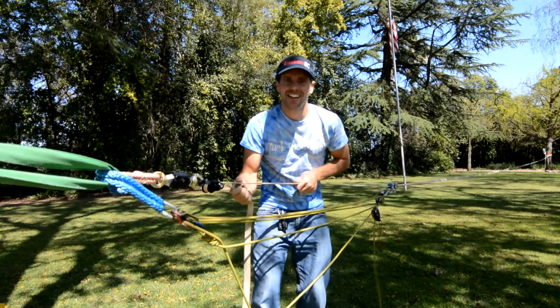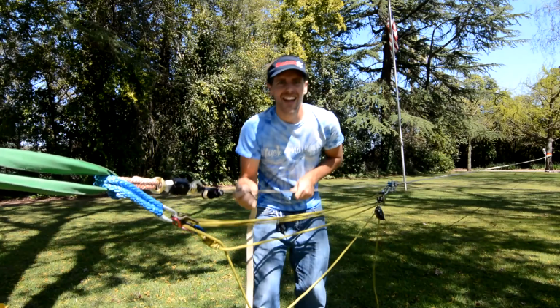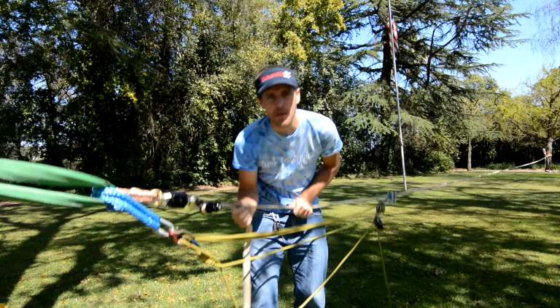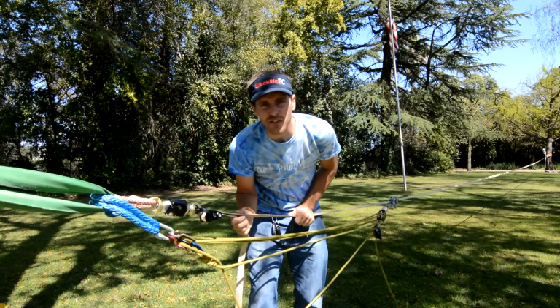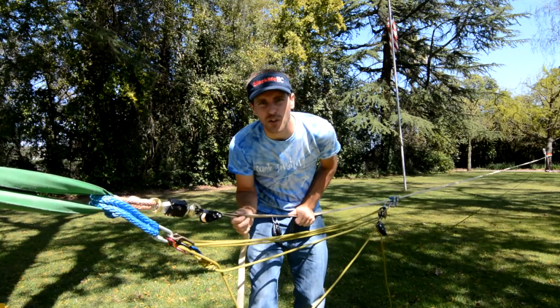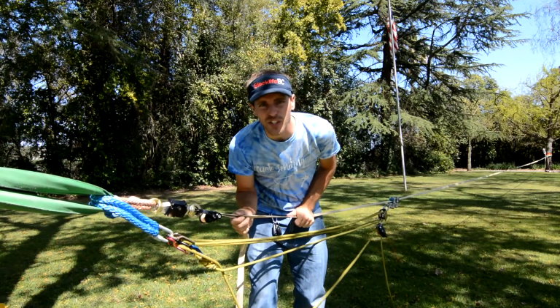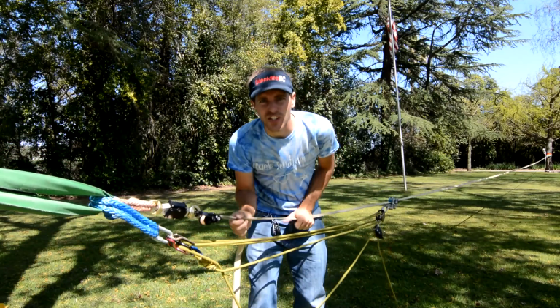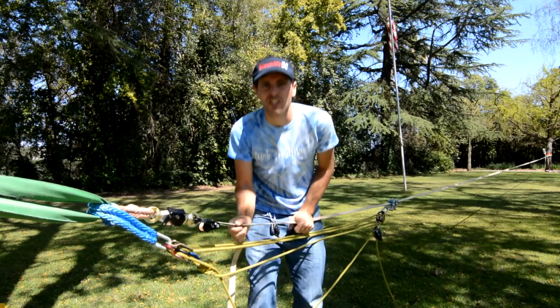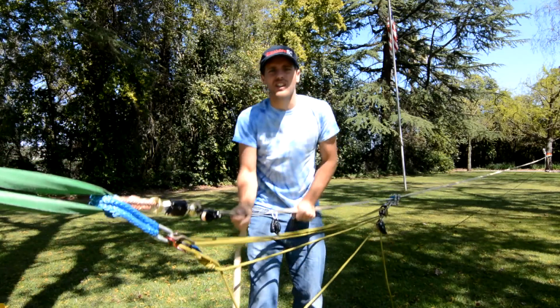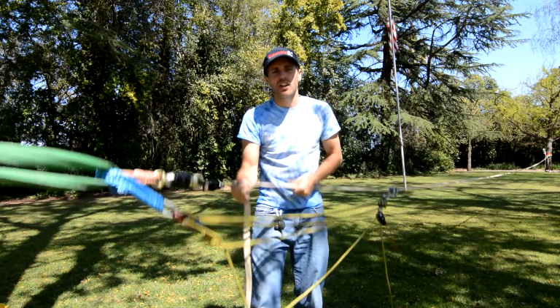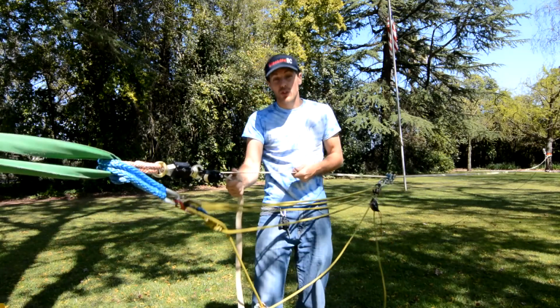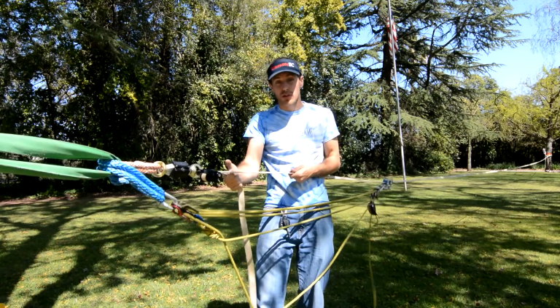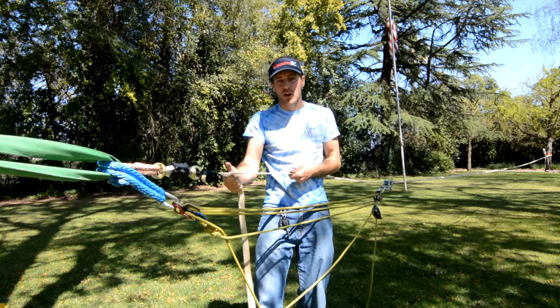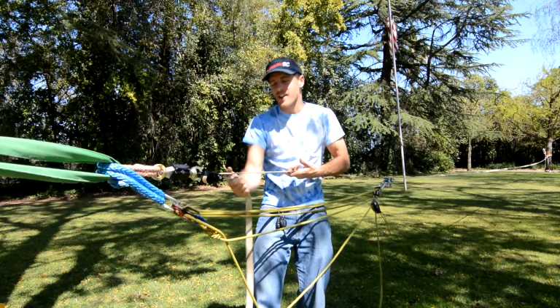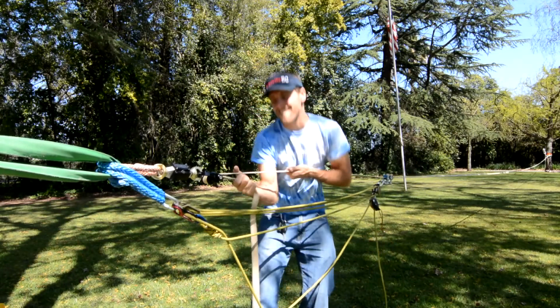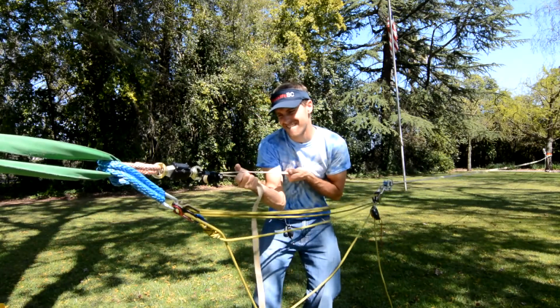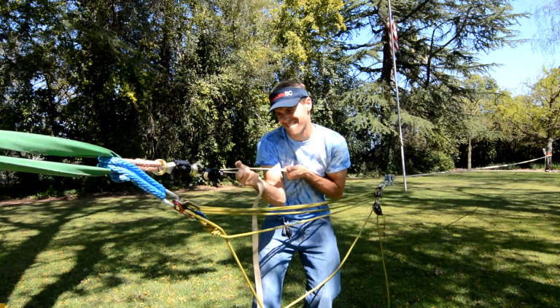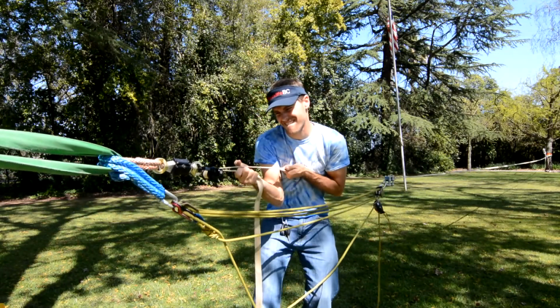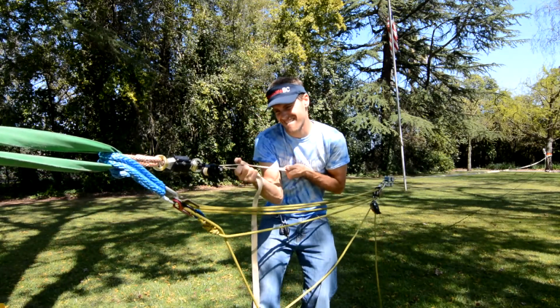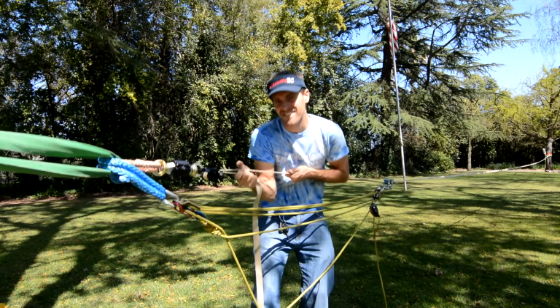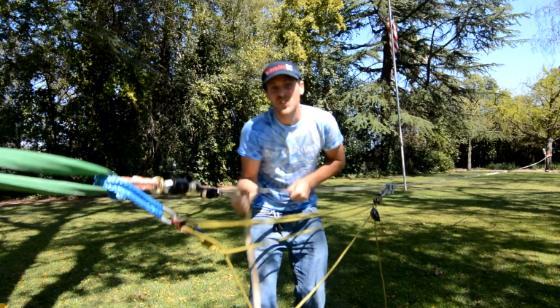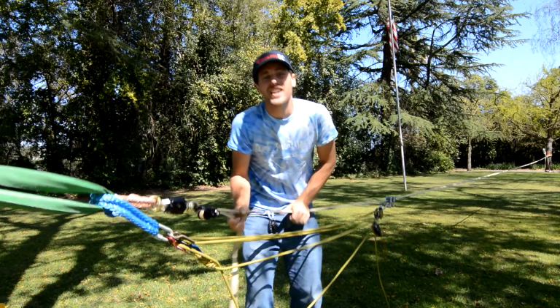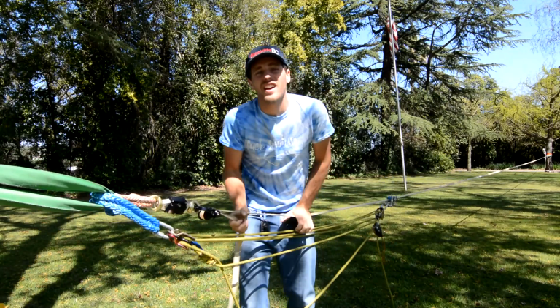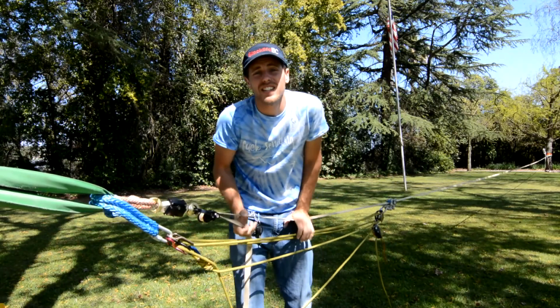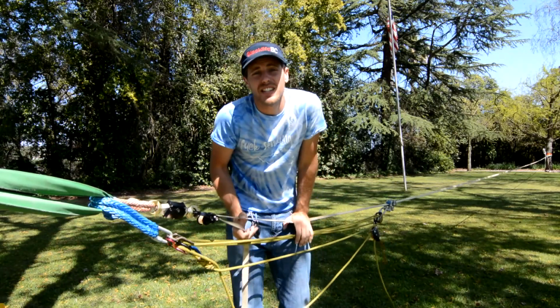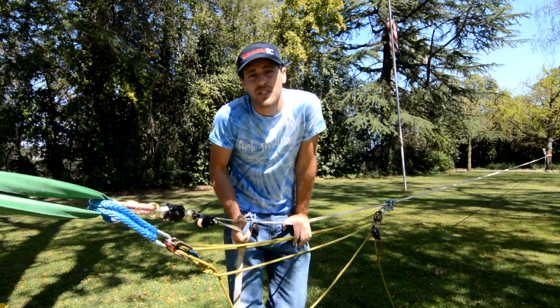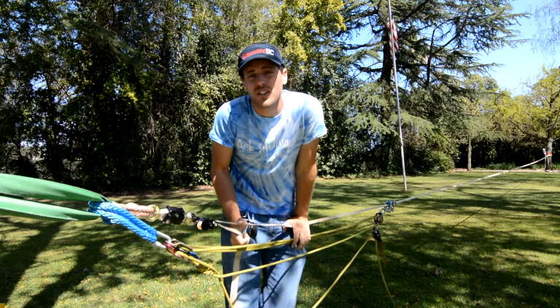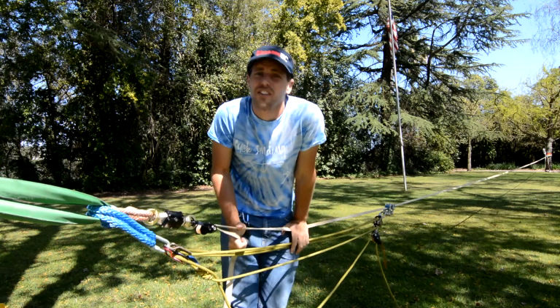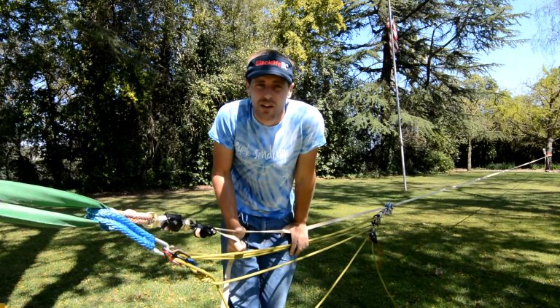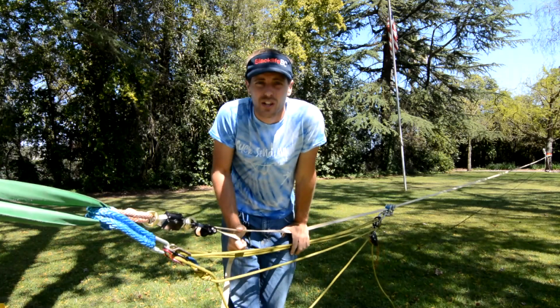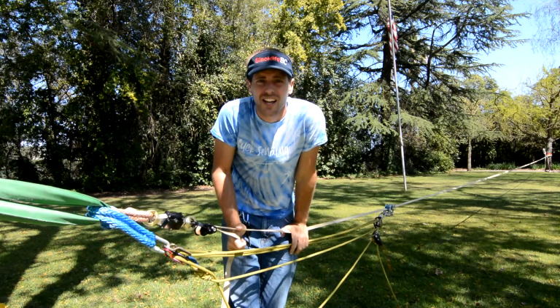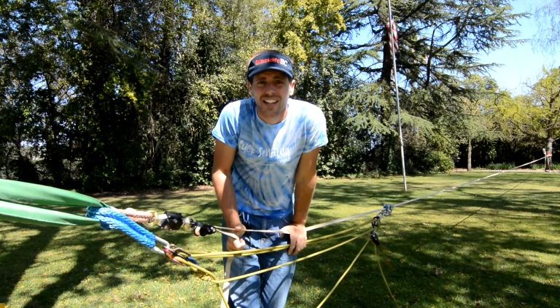How much force is on a long line when you're in a park? Check it out in this episode of 'How Not to Highline.'